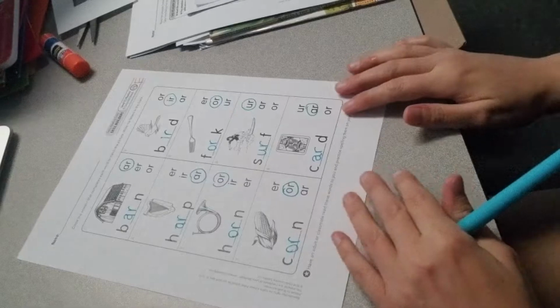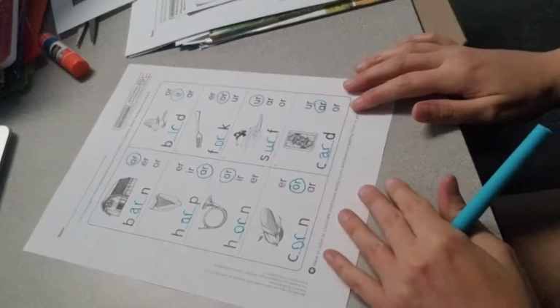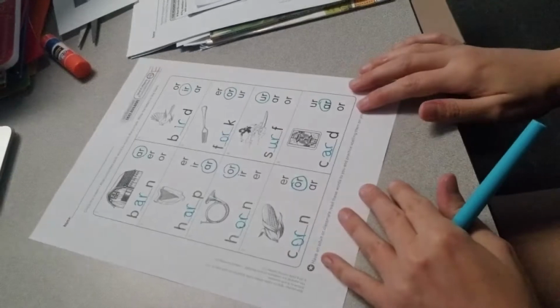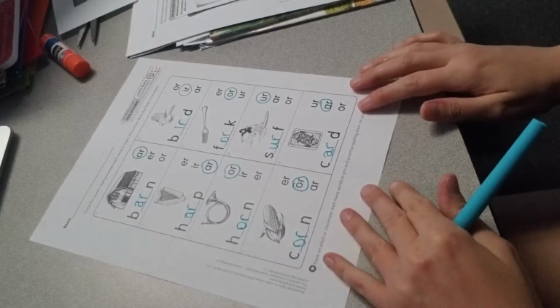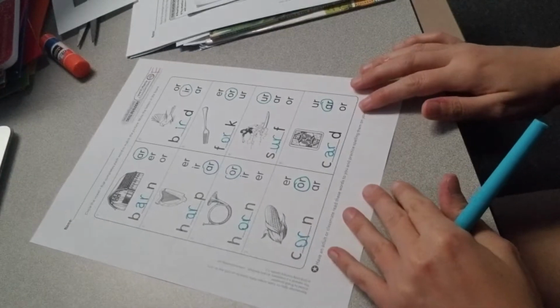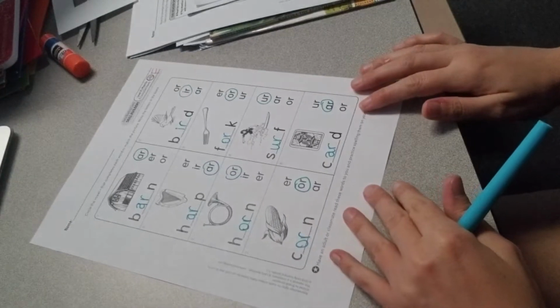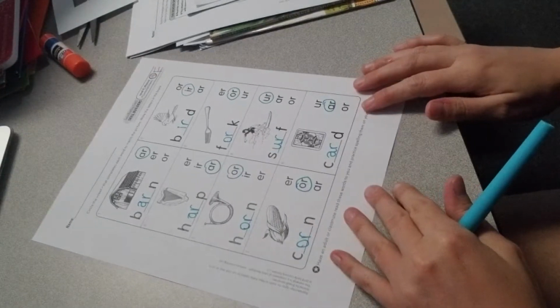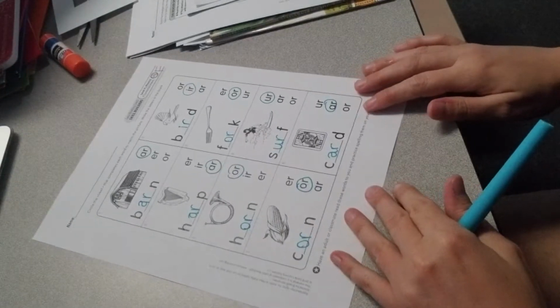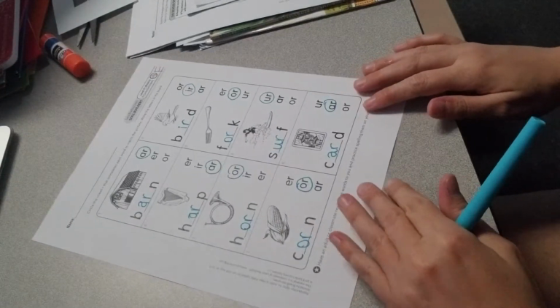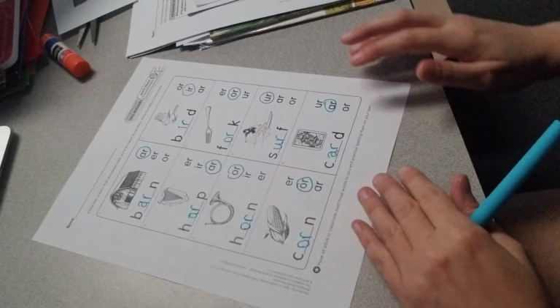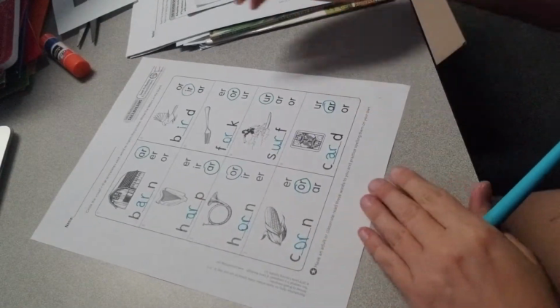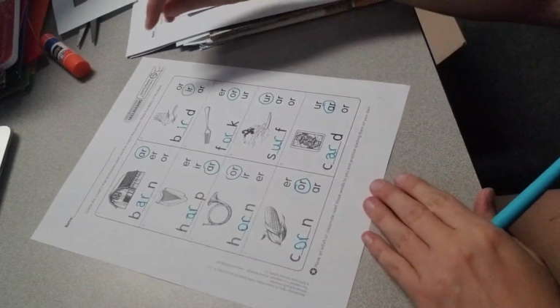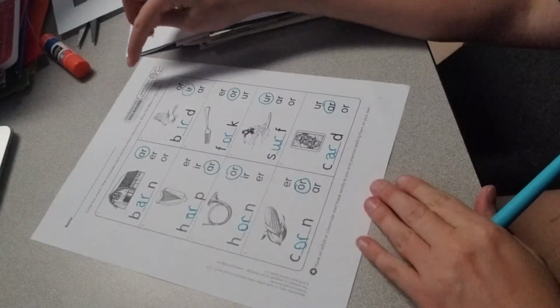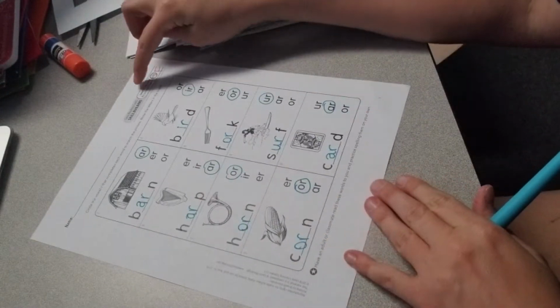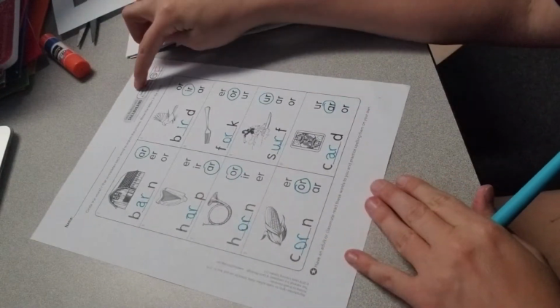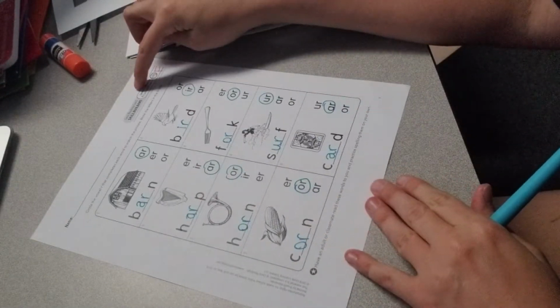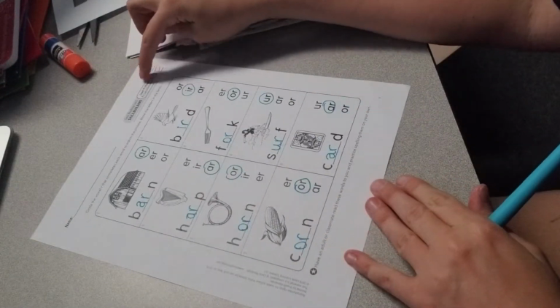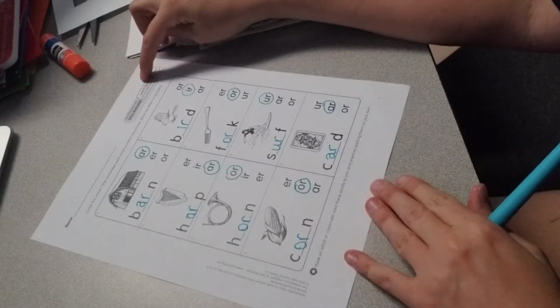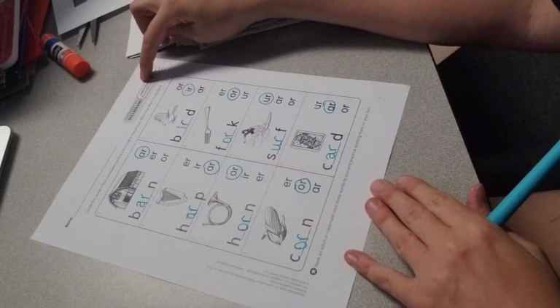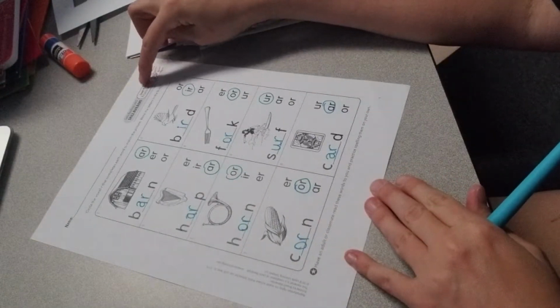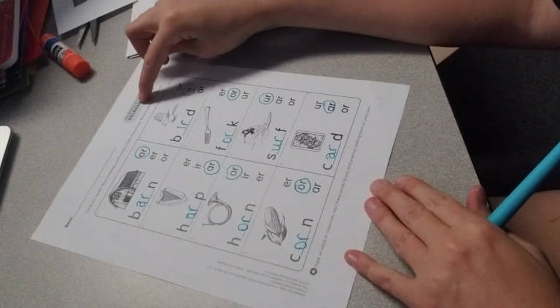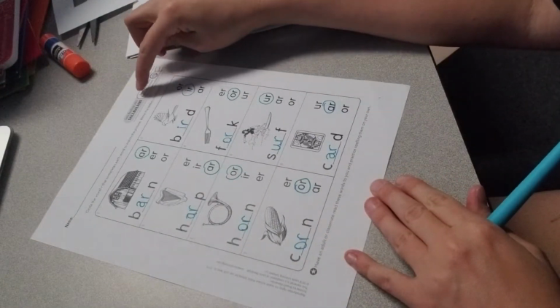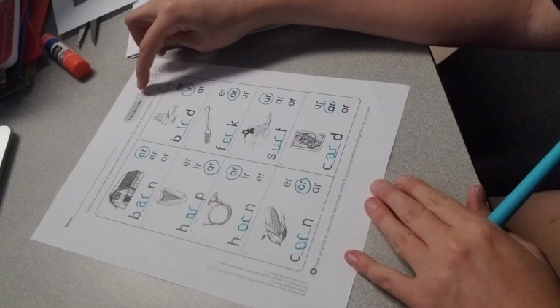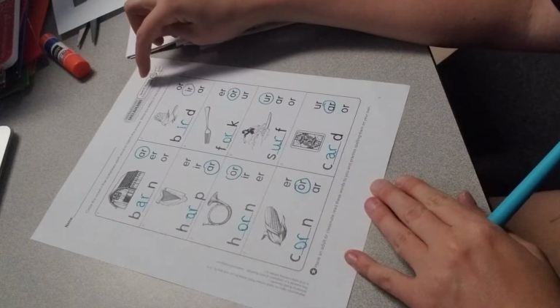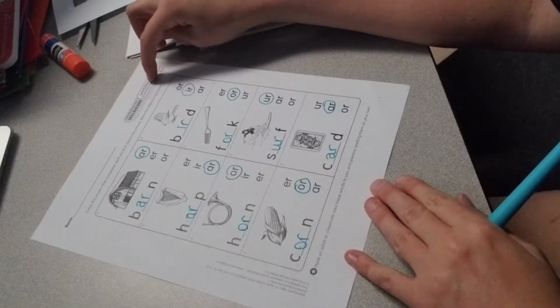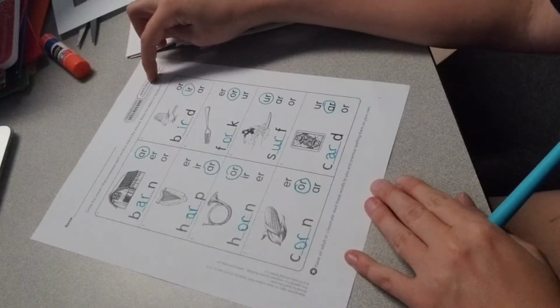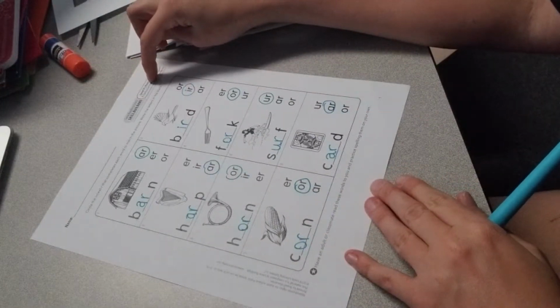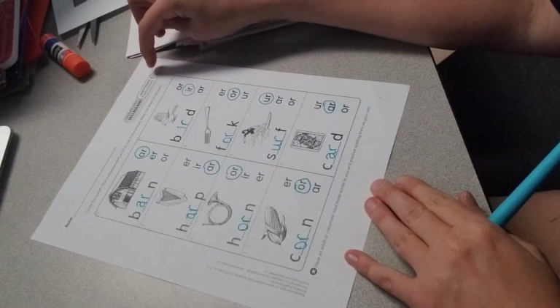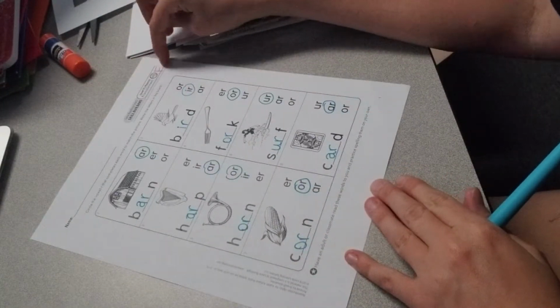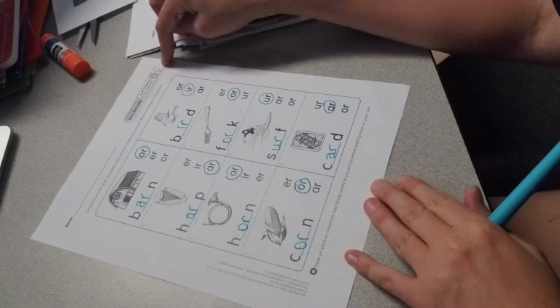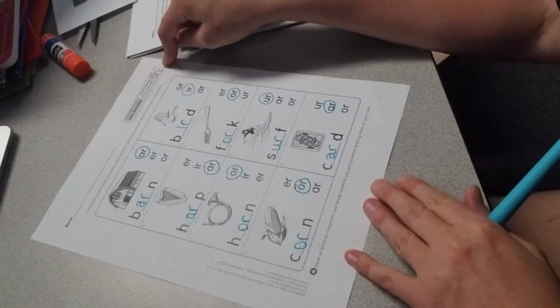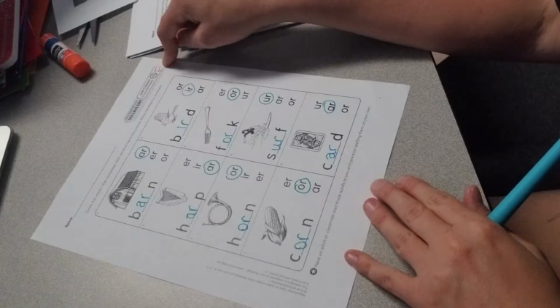Alright, here are your answers for level 9. Phonics are controlled vowels, sheet F.